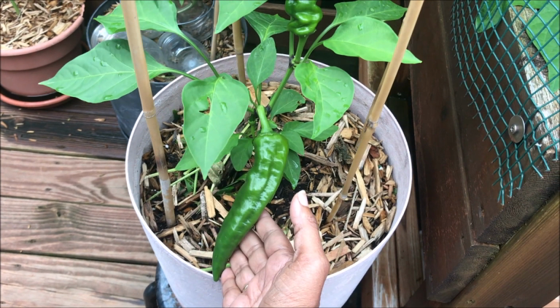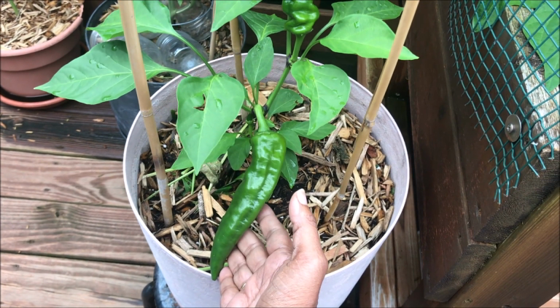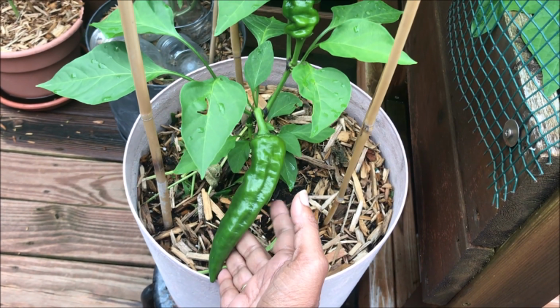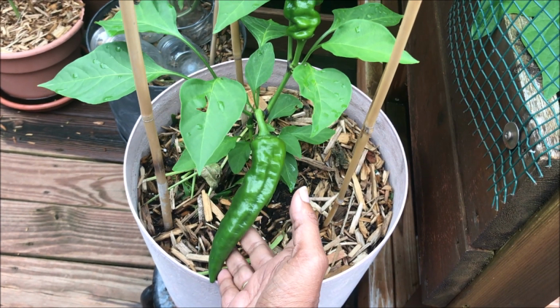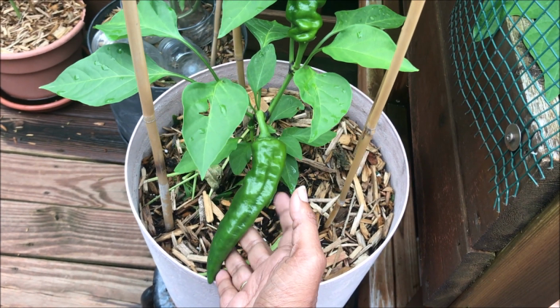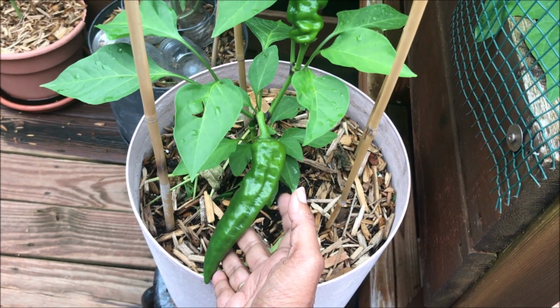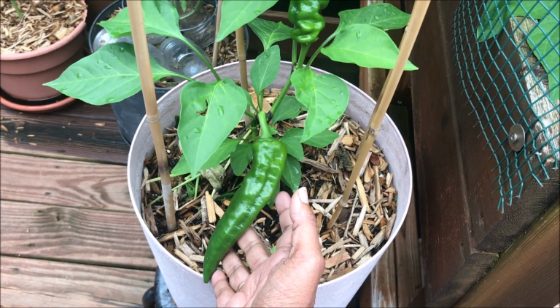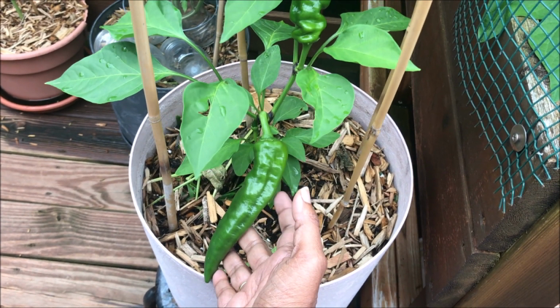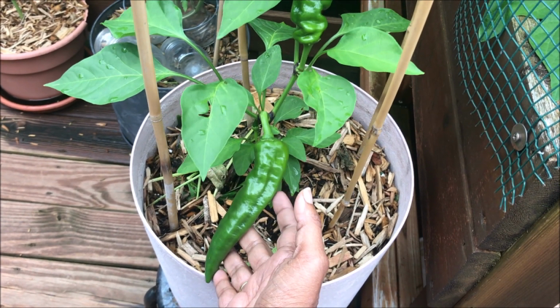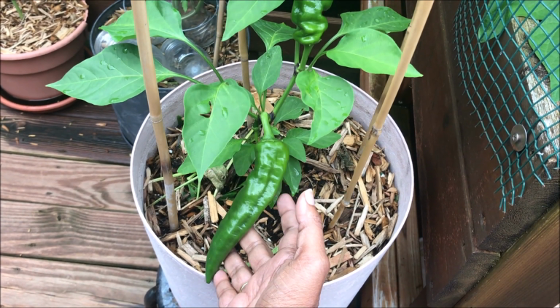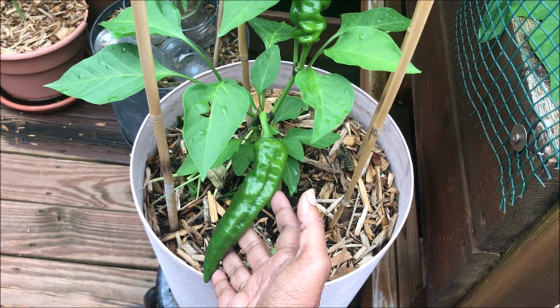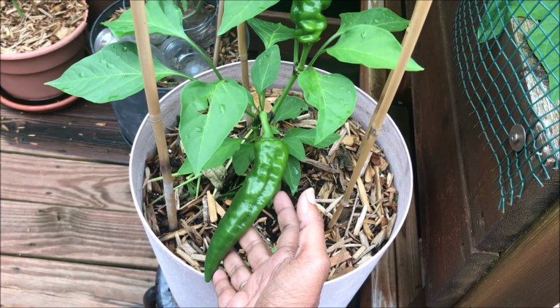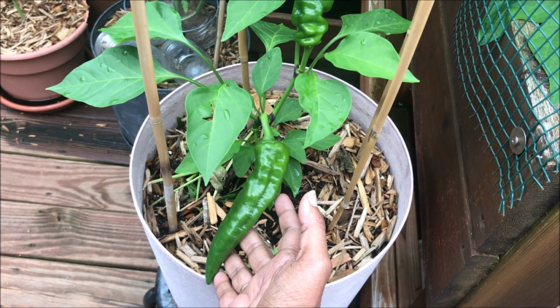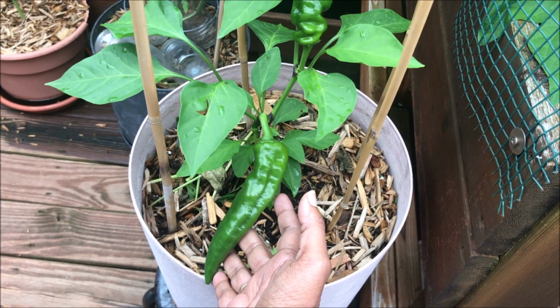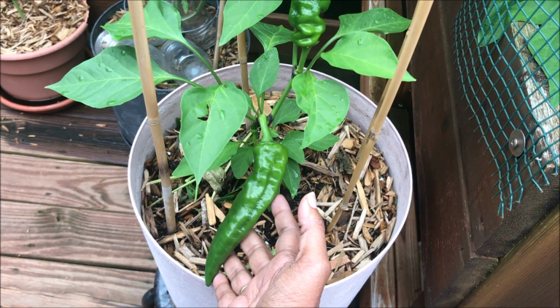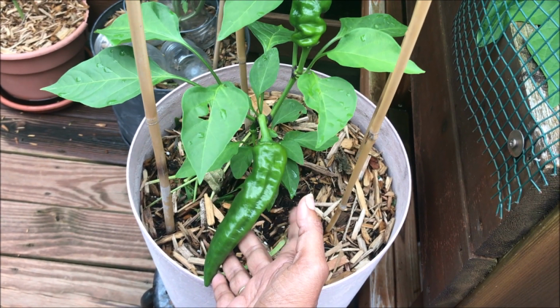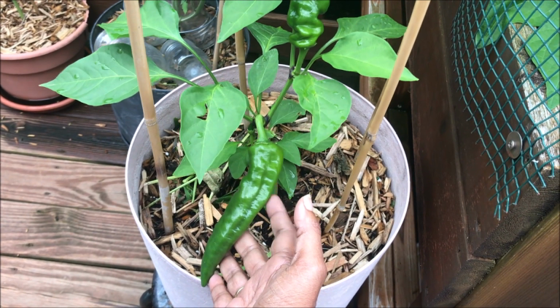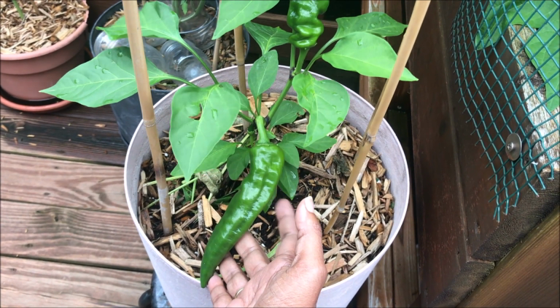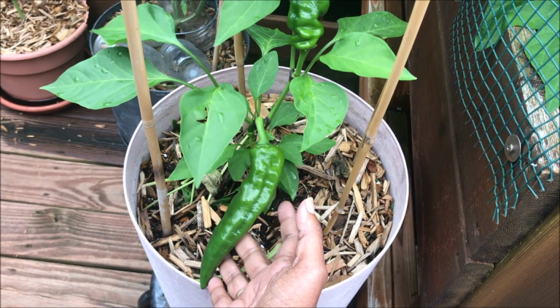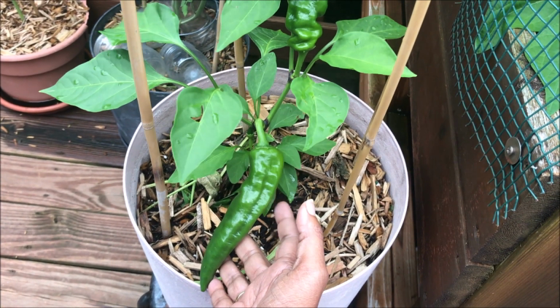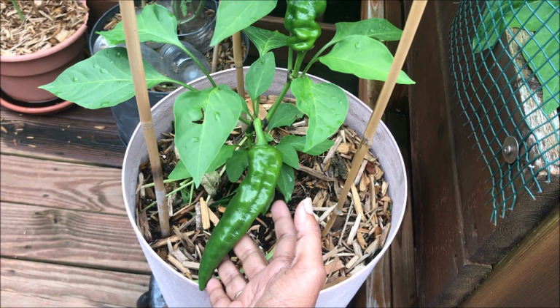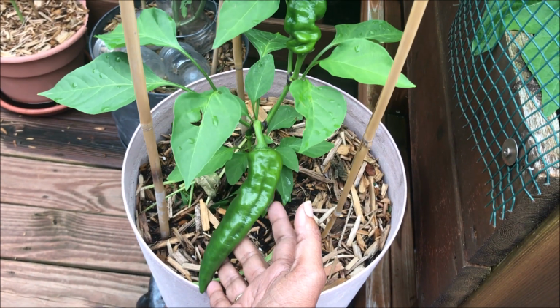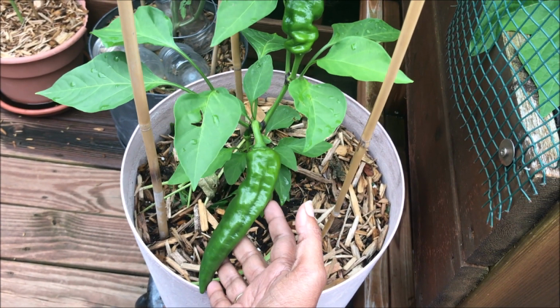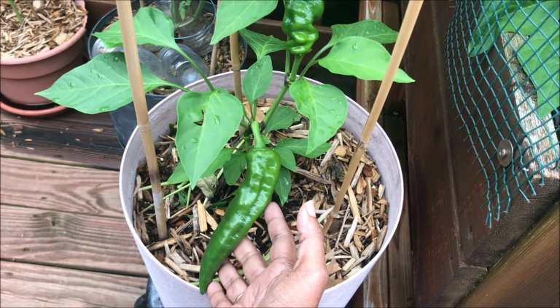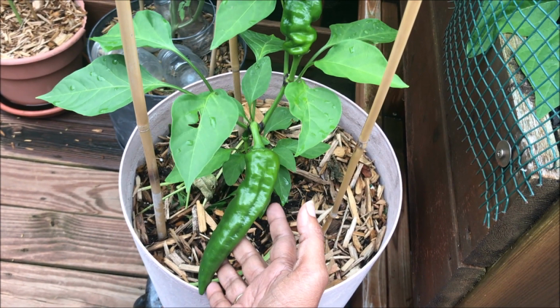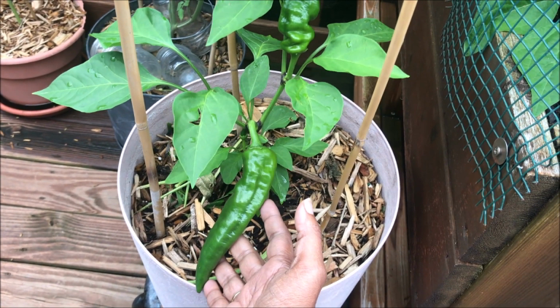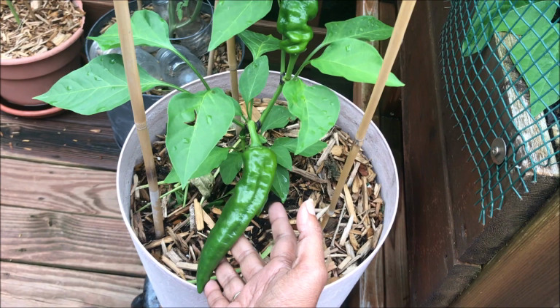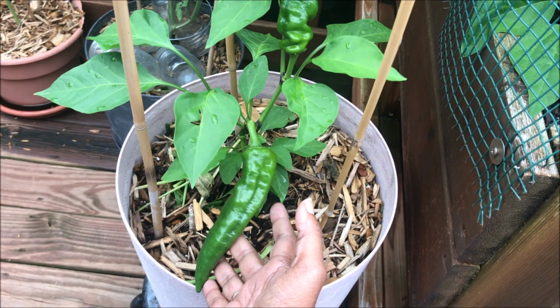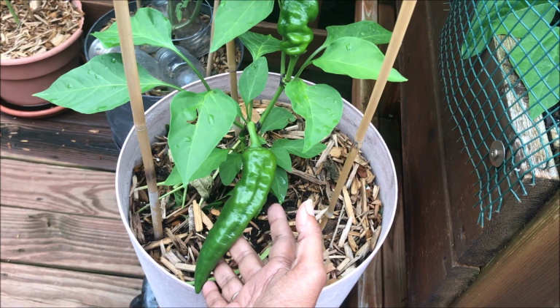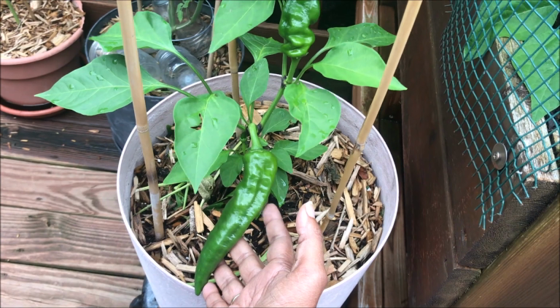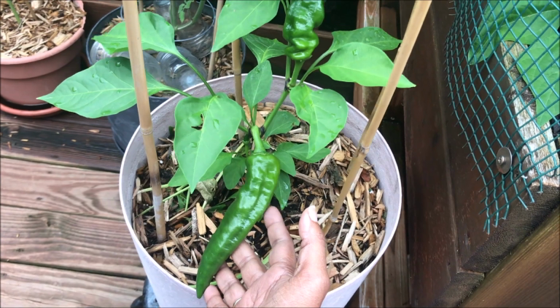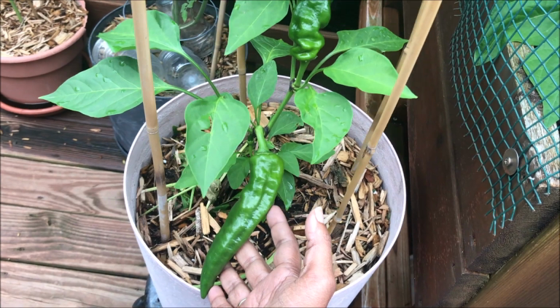If it tastes the way I expect it to taste, it's gonna be my new pepper.